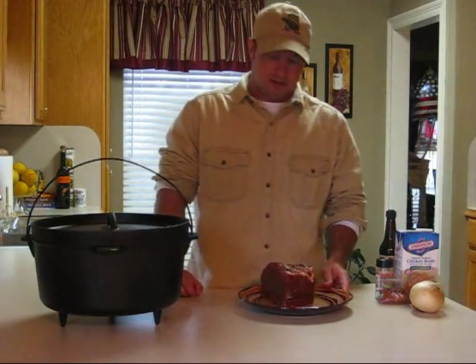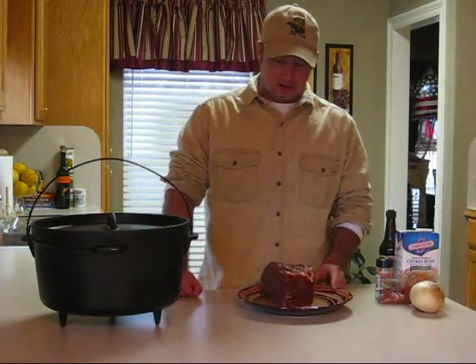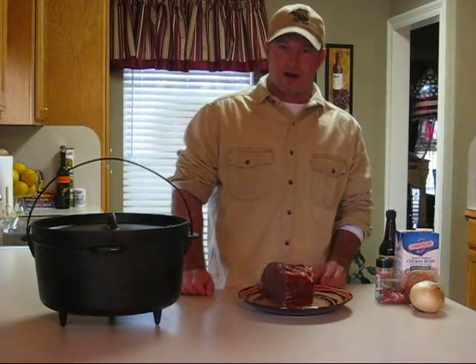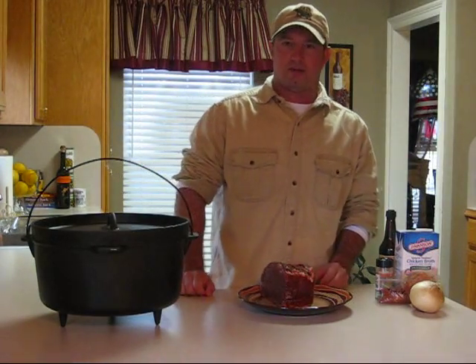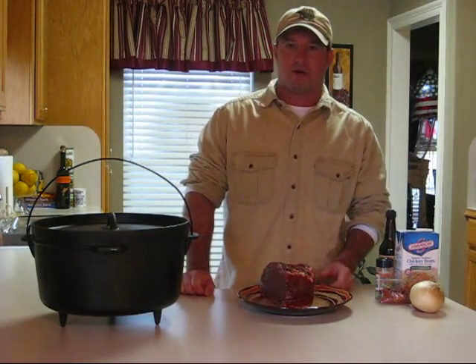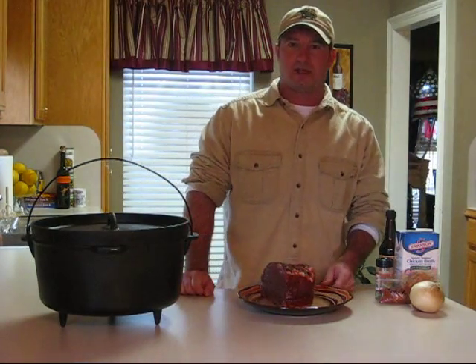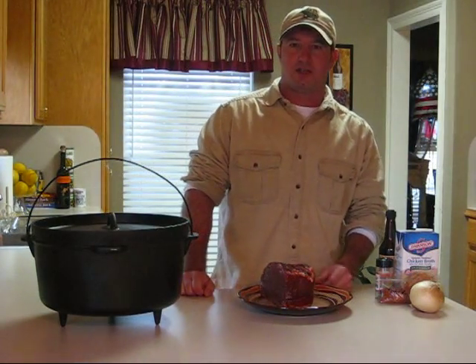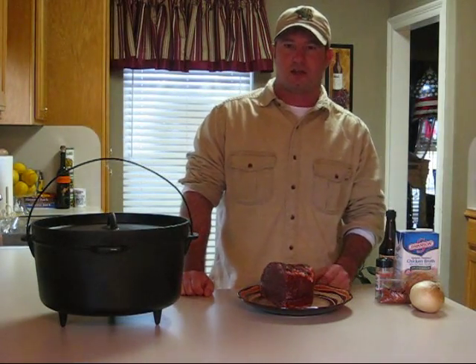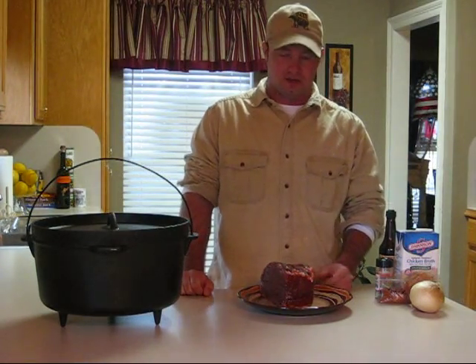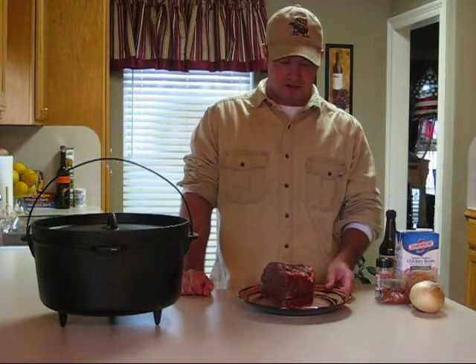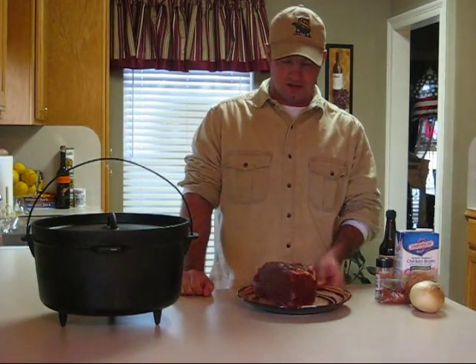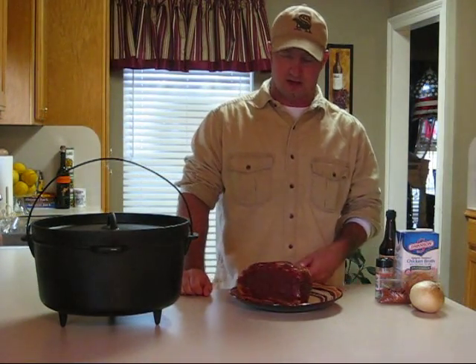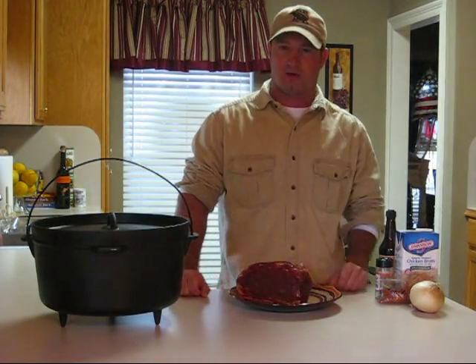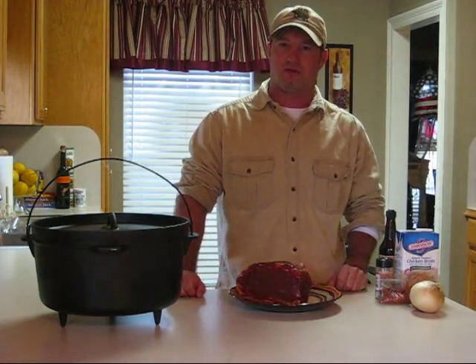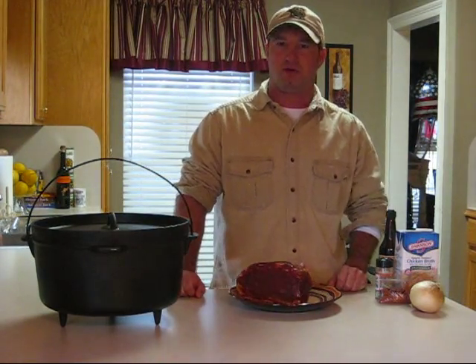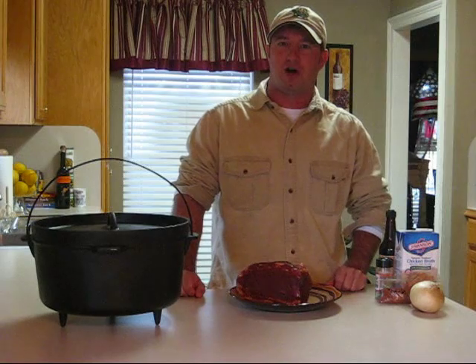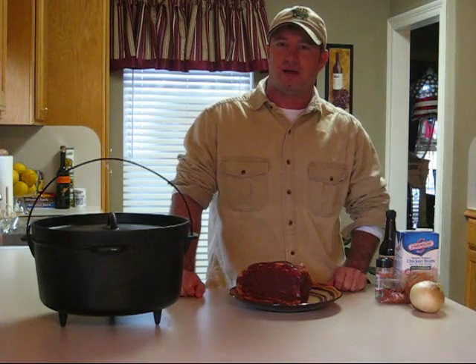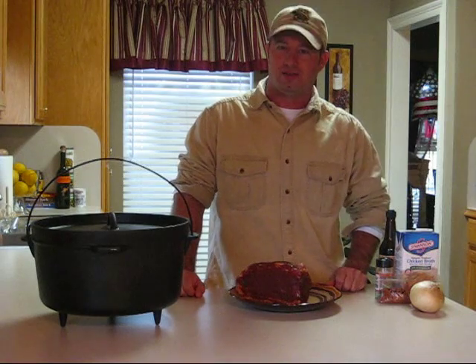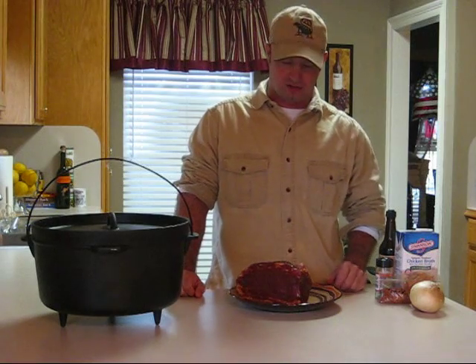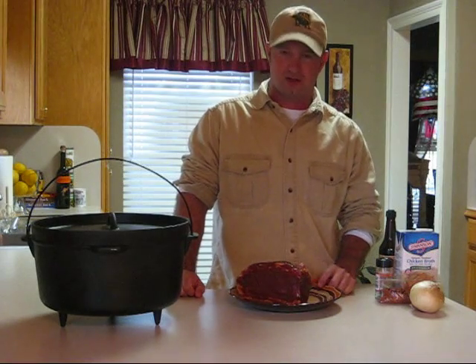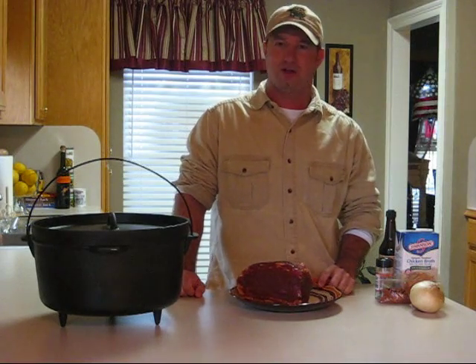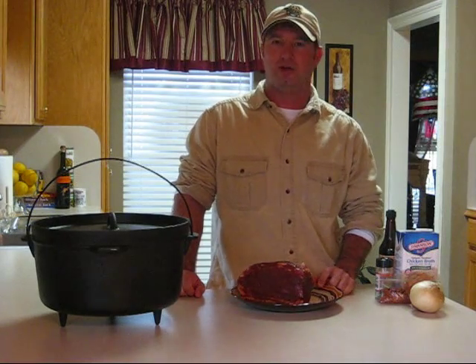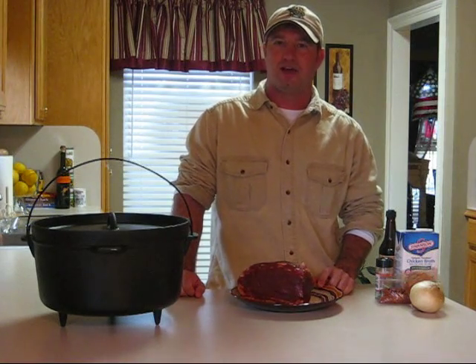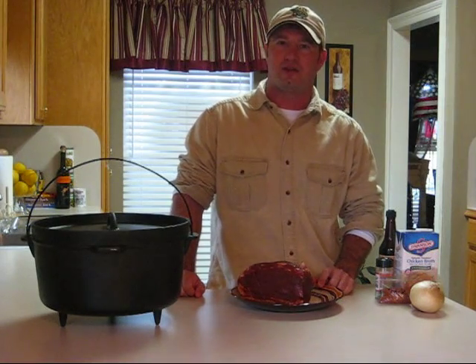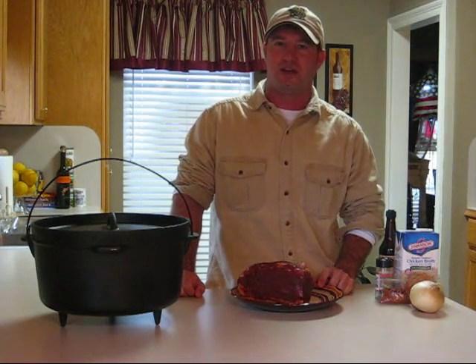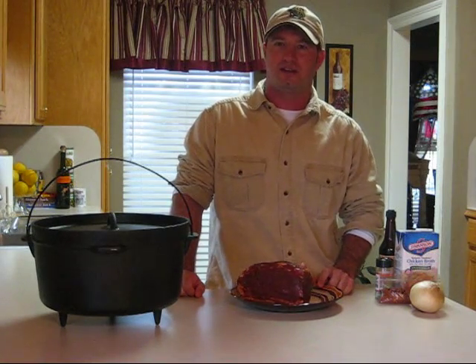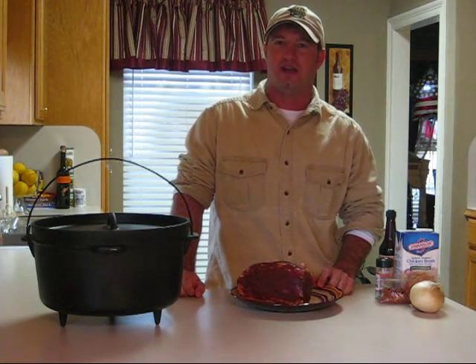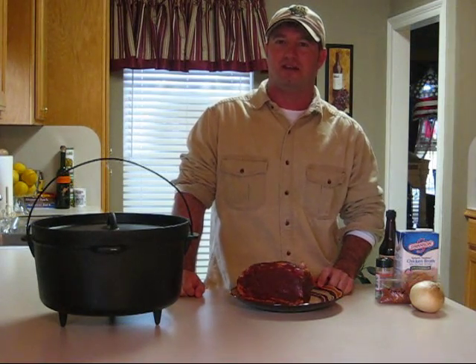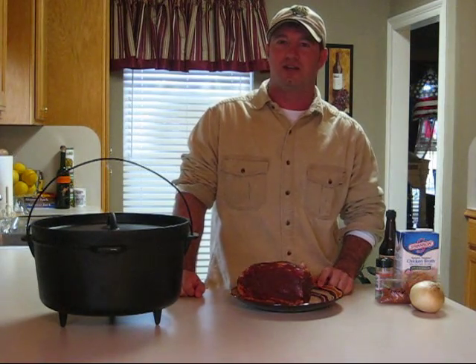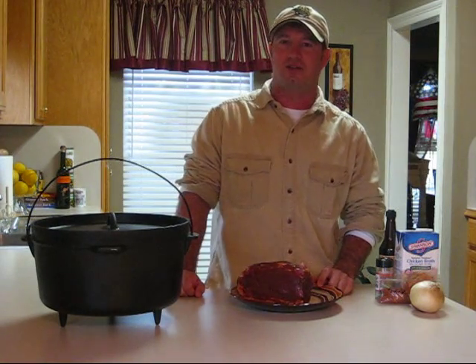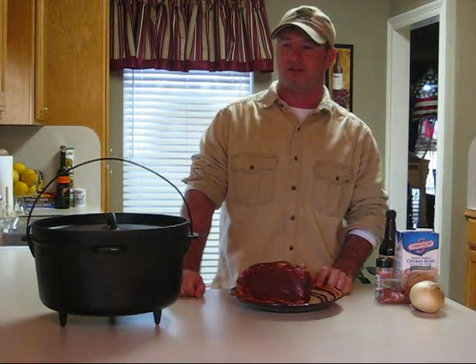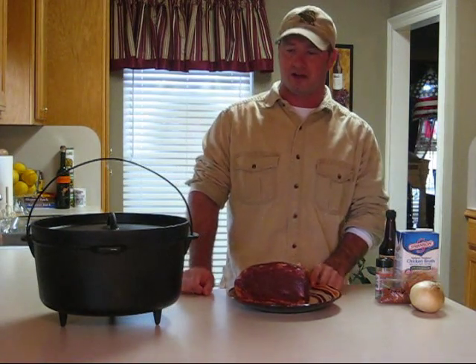Alright, welcome to Cajun Cooking, where the food is always Louisiana Authentic and Cajun Certified.